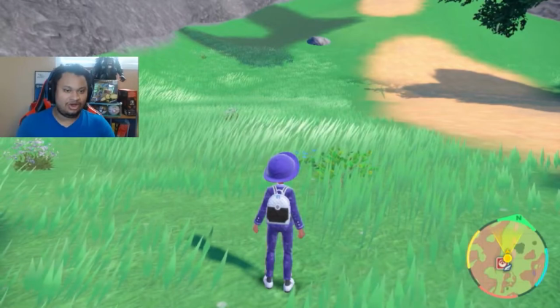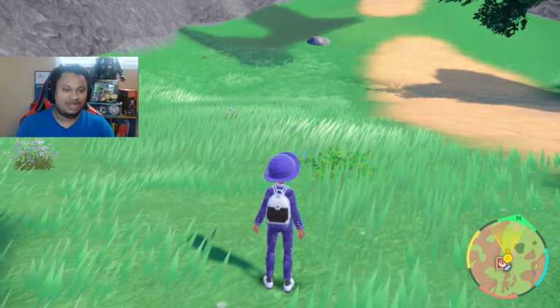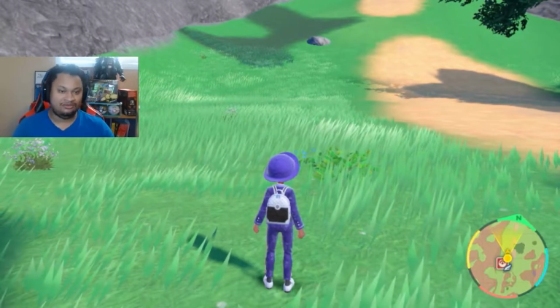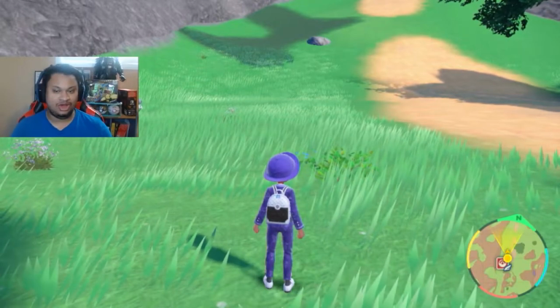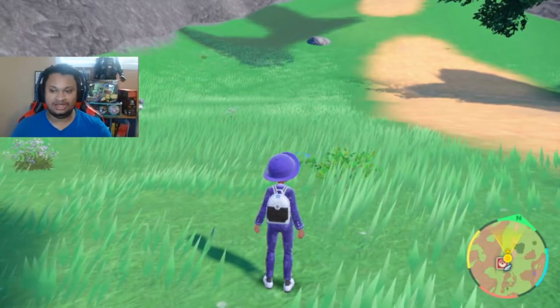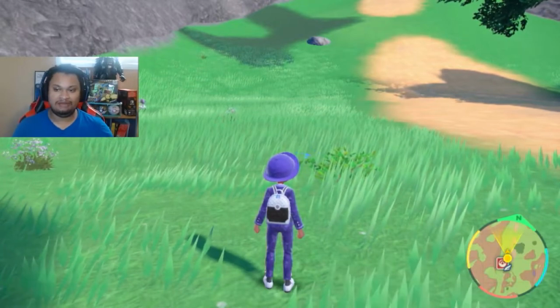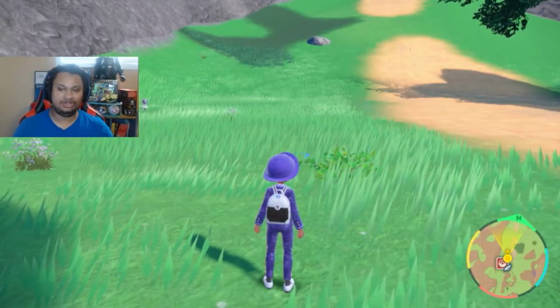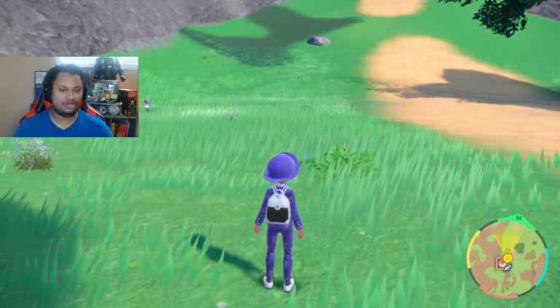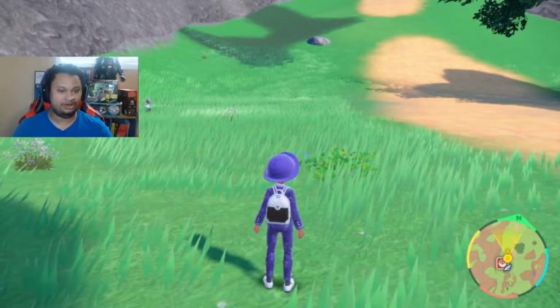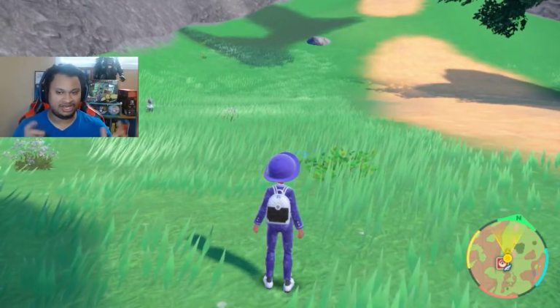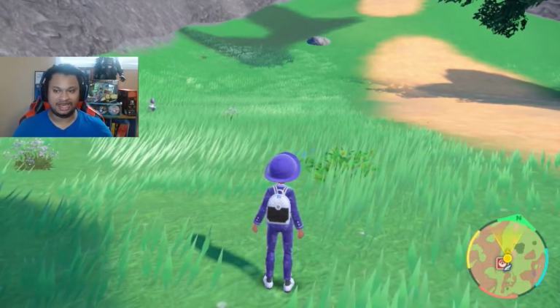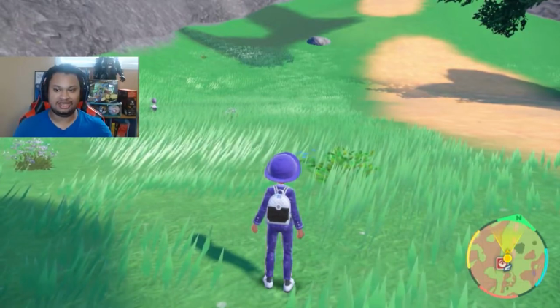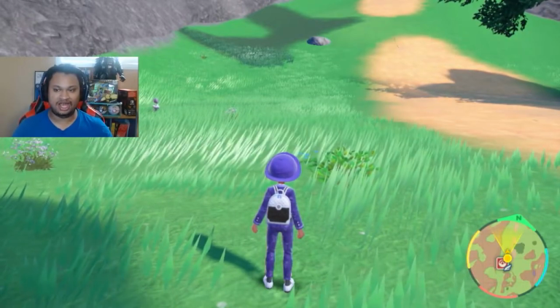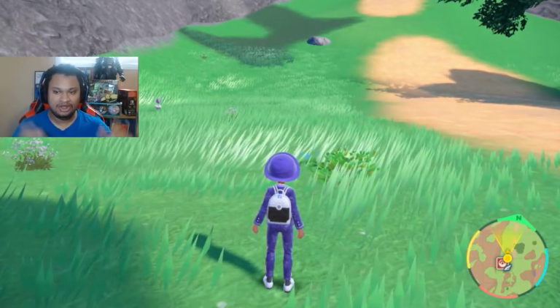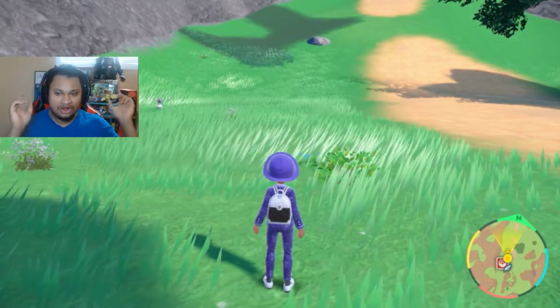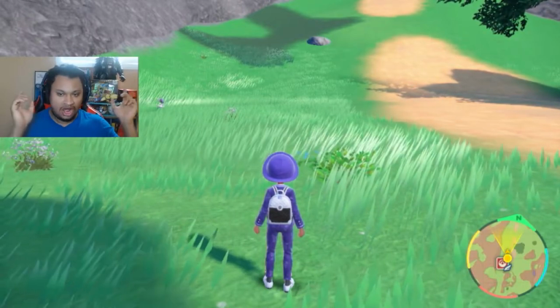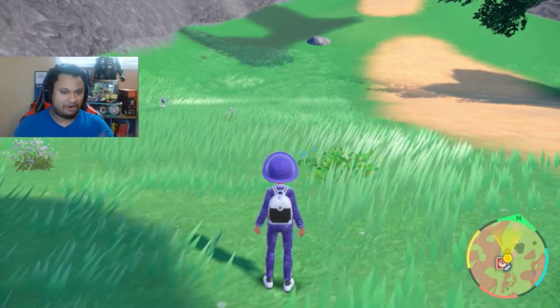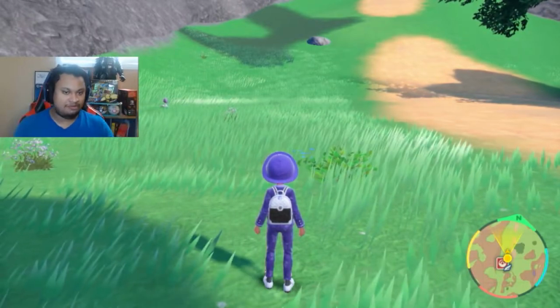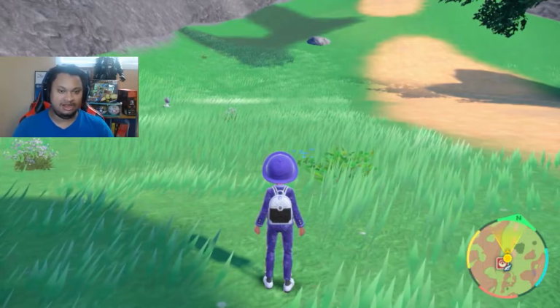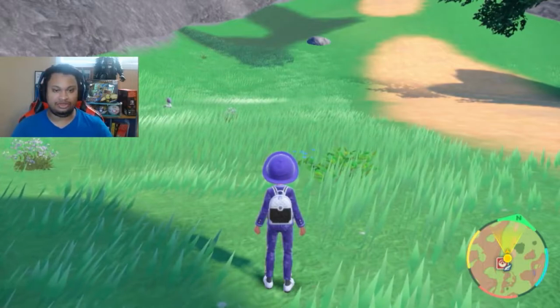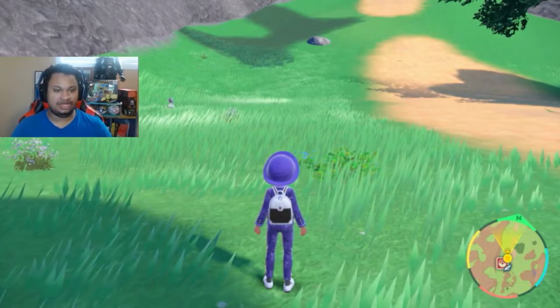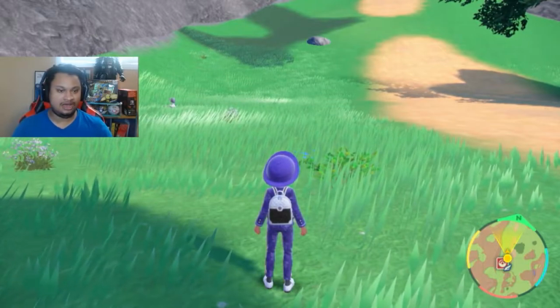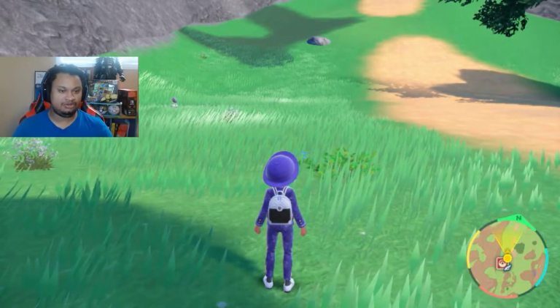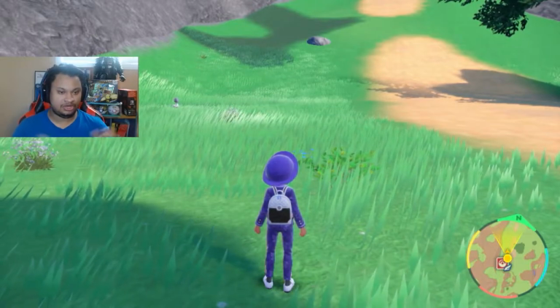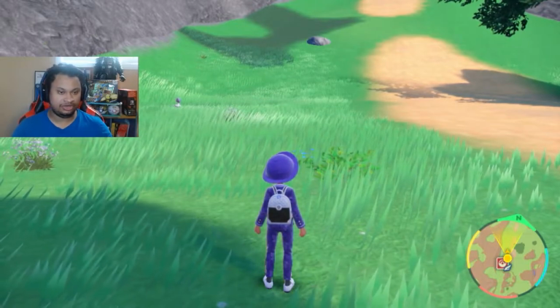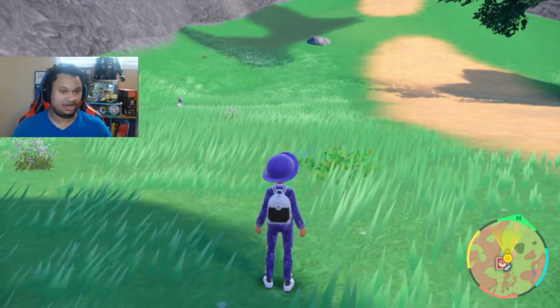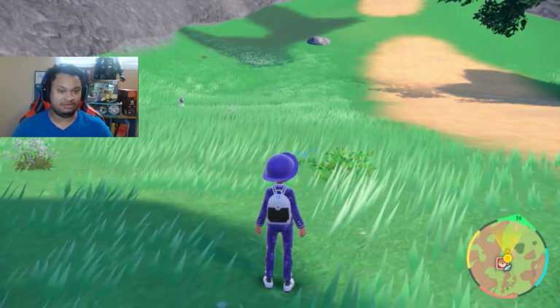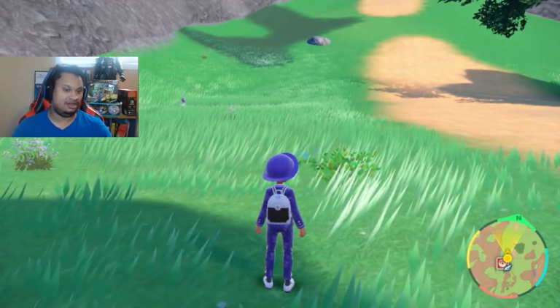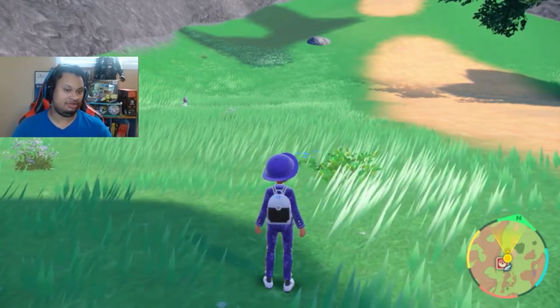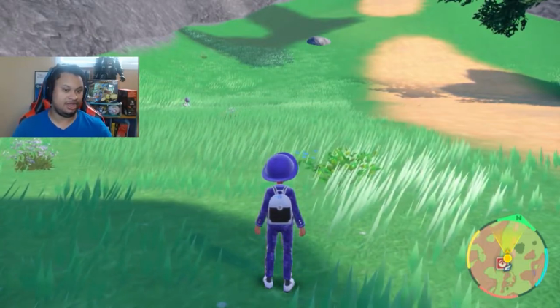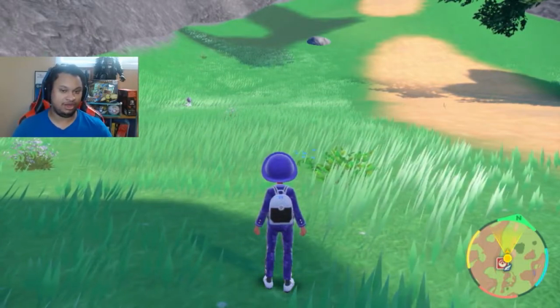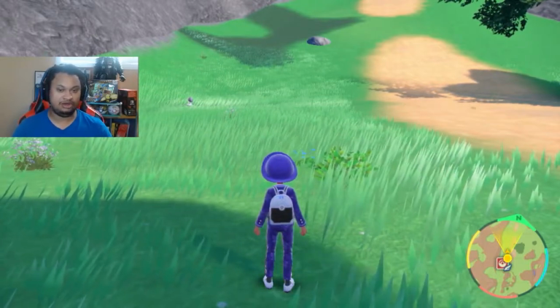Welcome in everyone. Today I'm going to show you how to make a psychic type sparkling power level 3 sandwich, which includes encounter power level 3 as well.